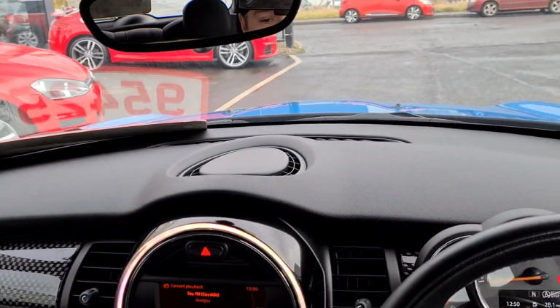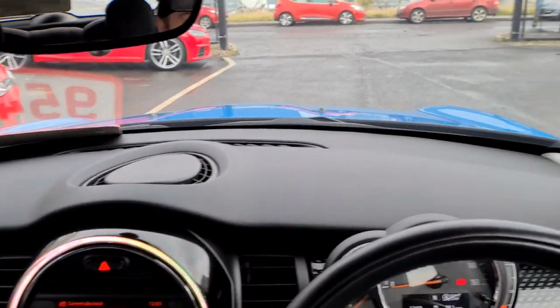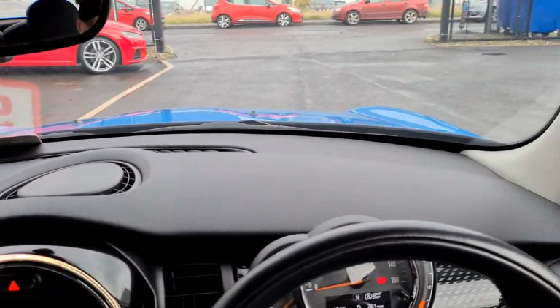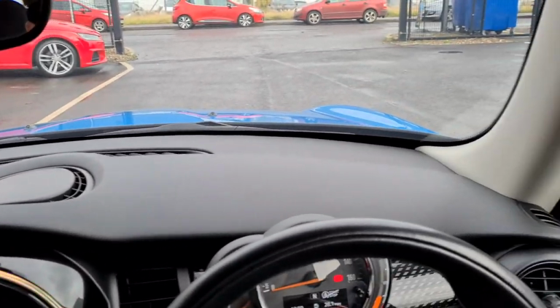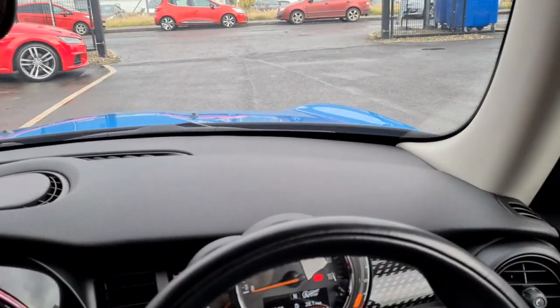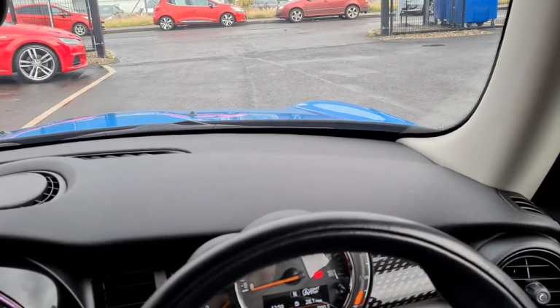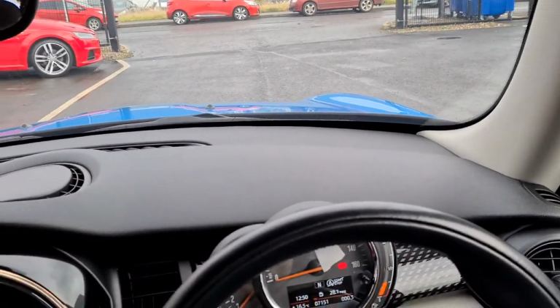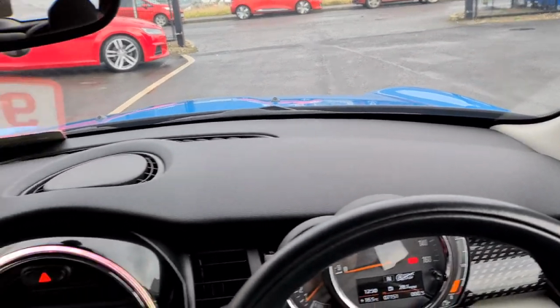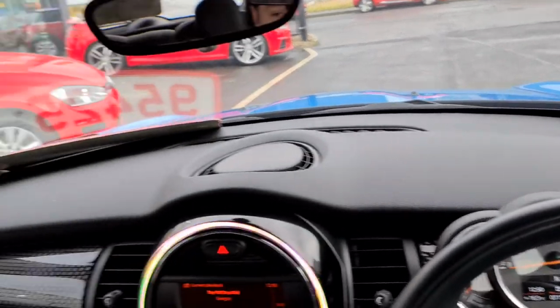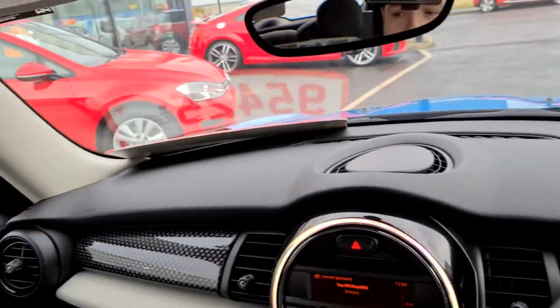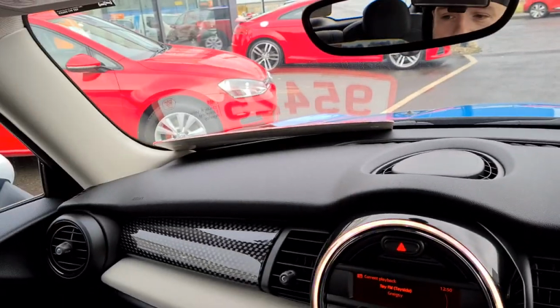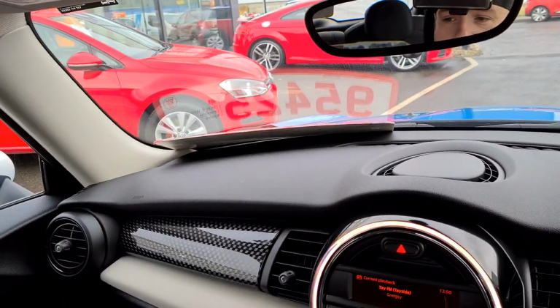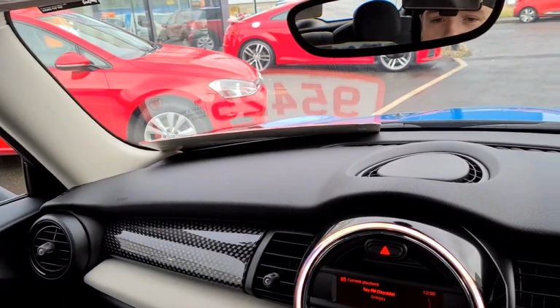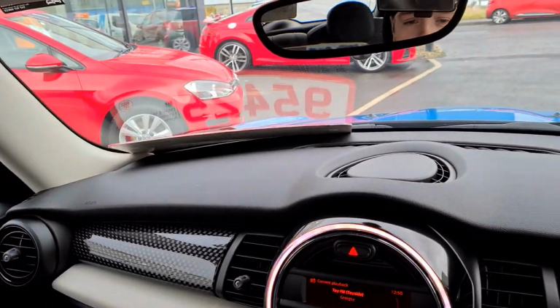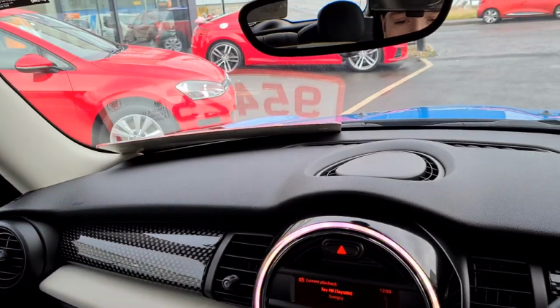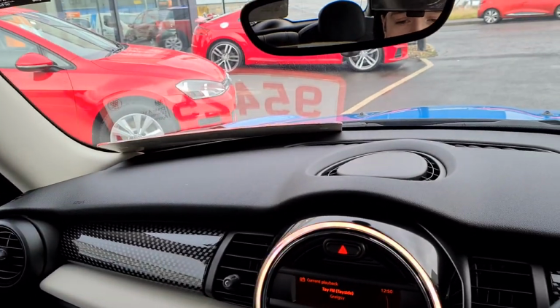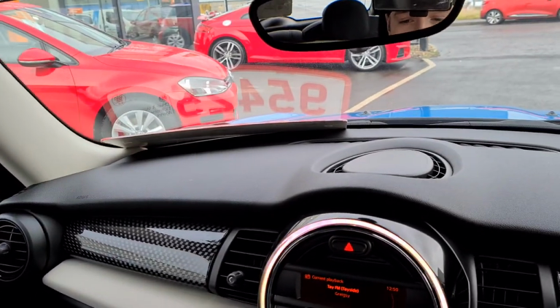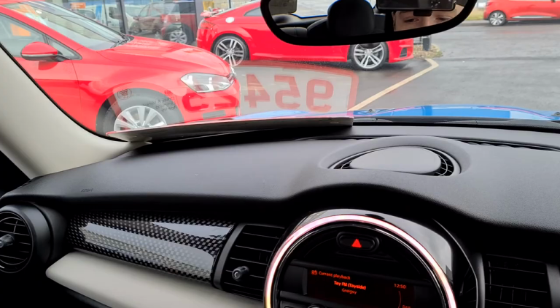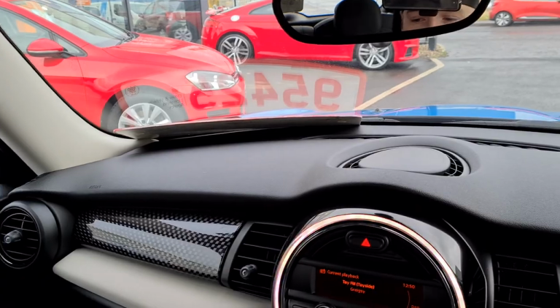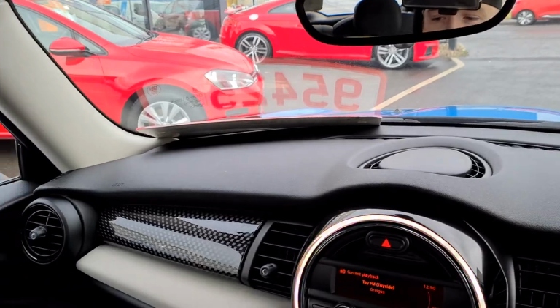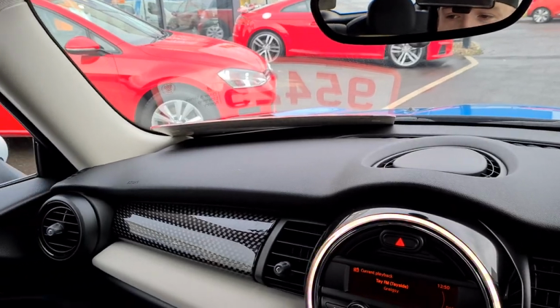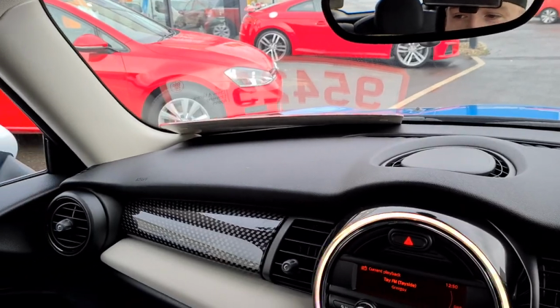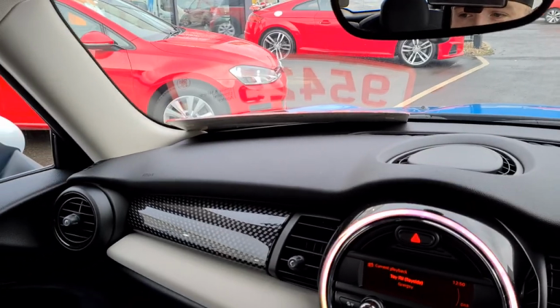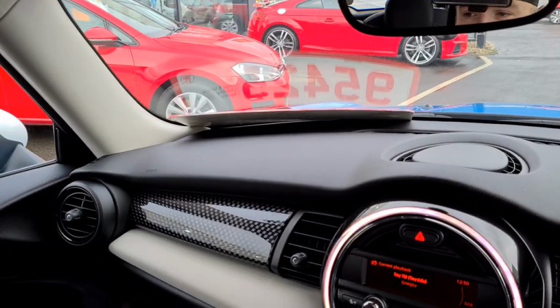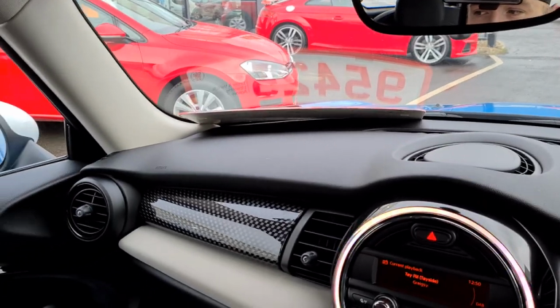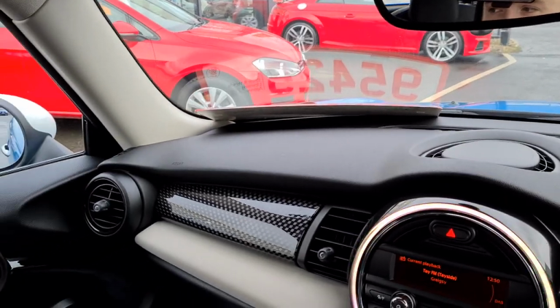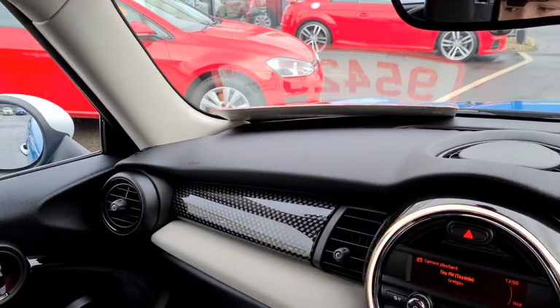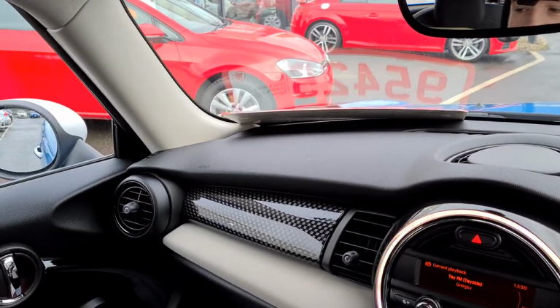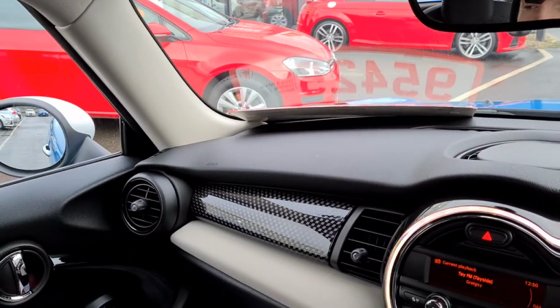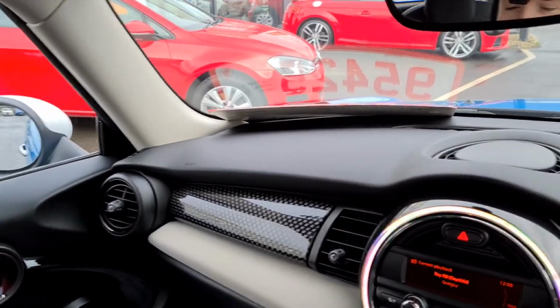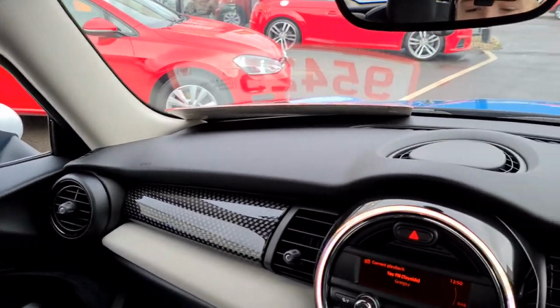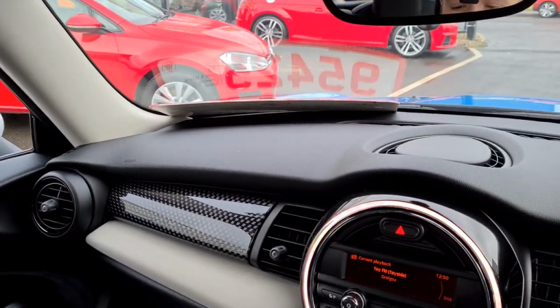Looking around the car, the interior is in excellent condition. The car has had one previous owner with a full service history.